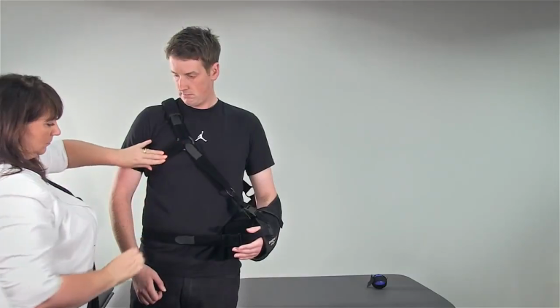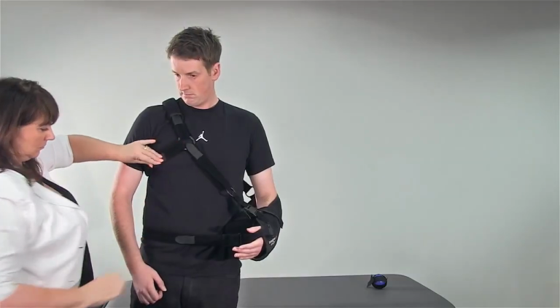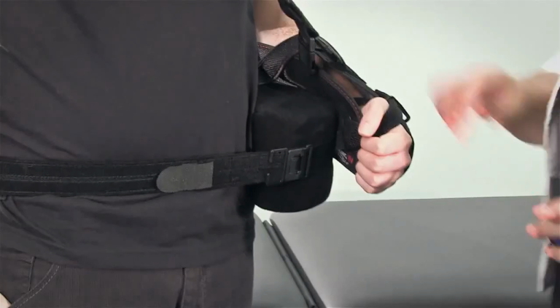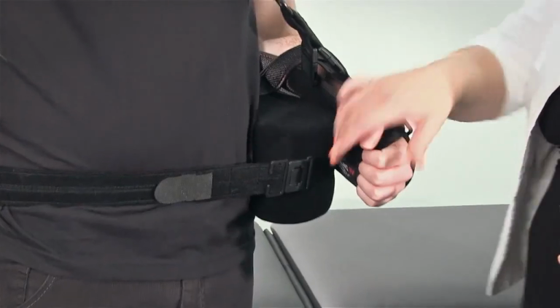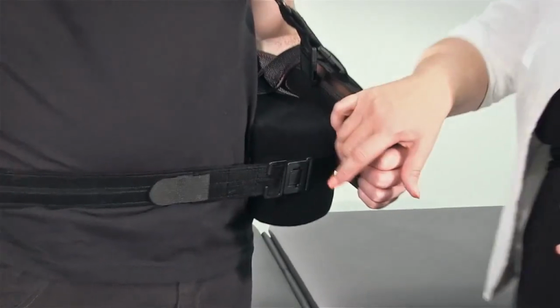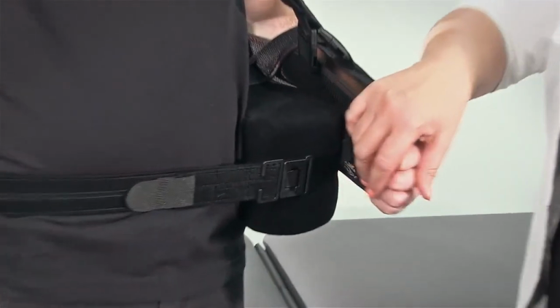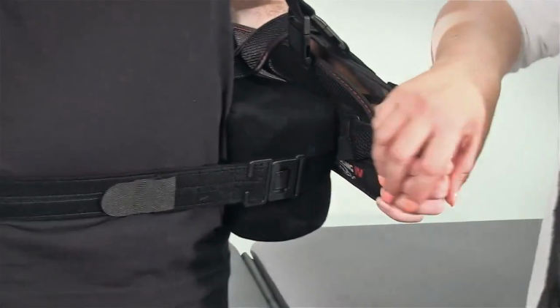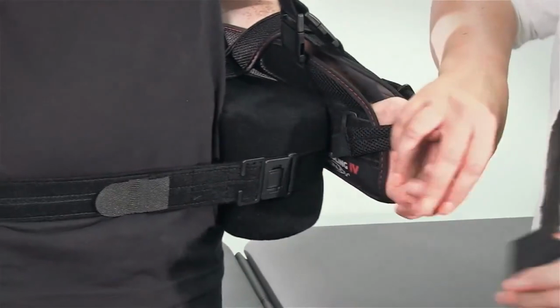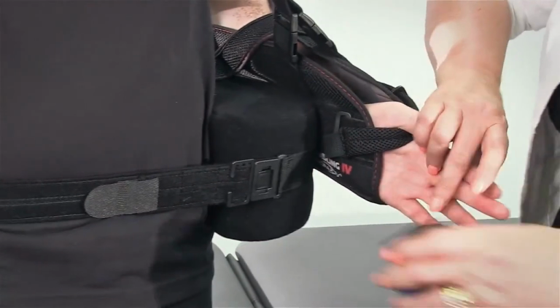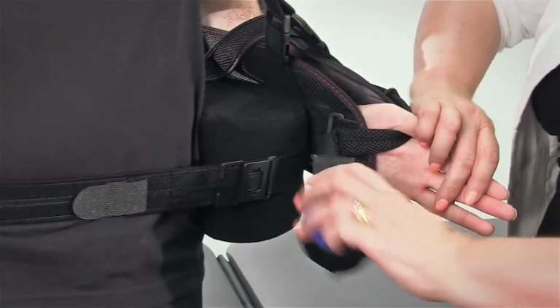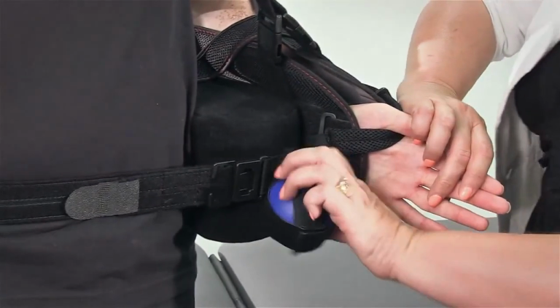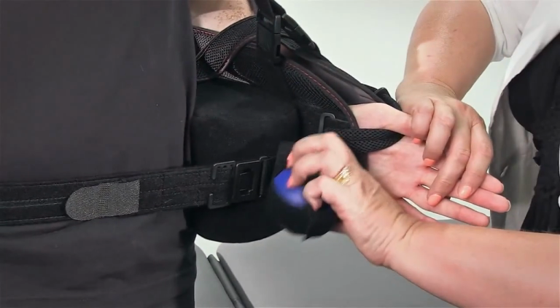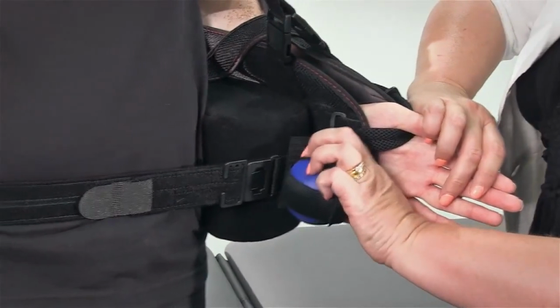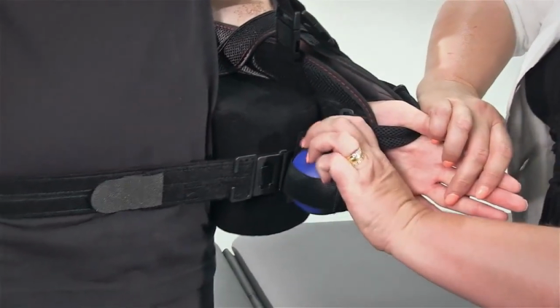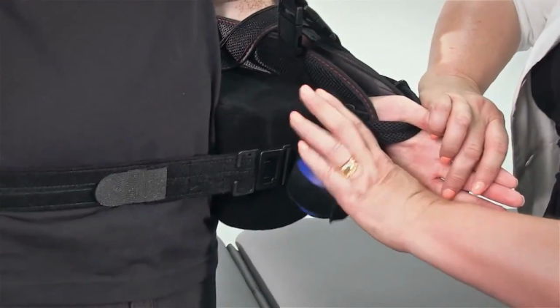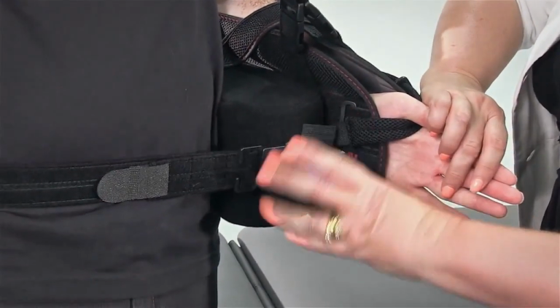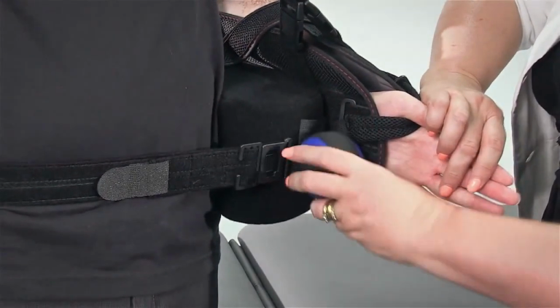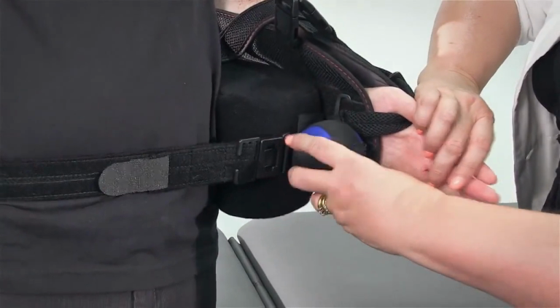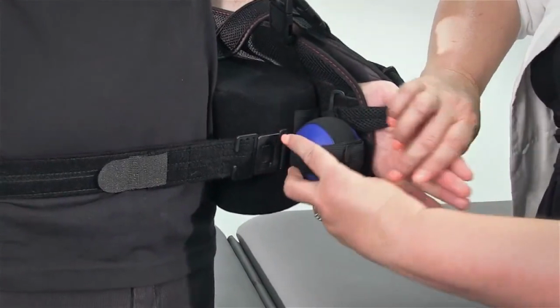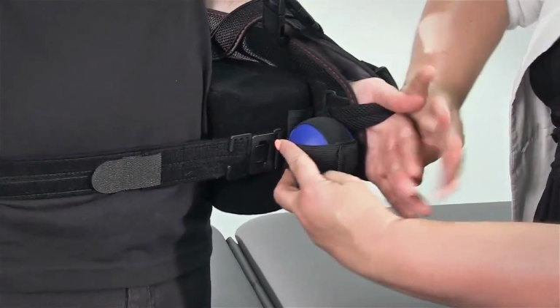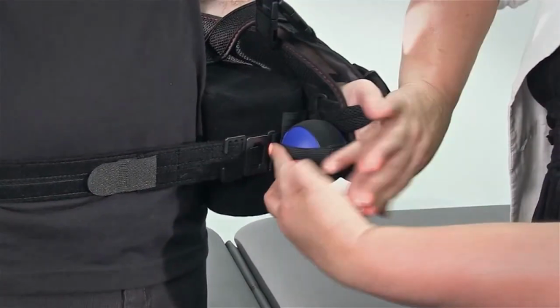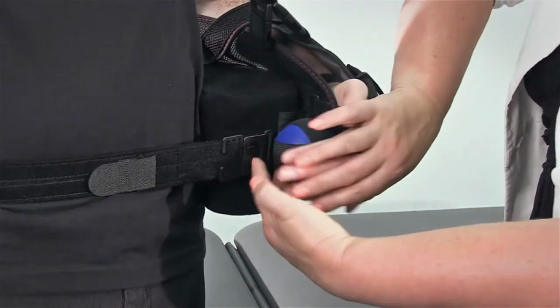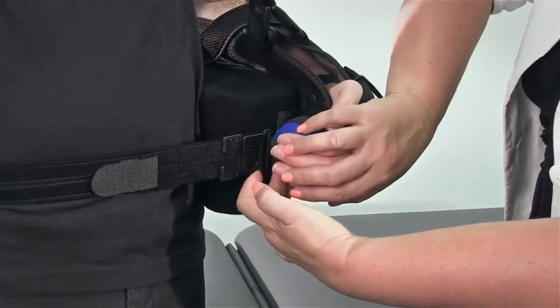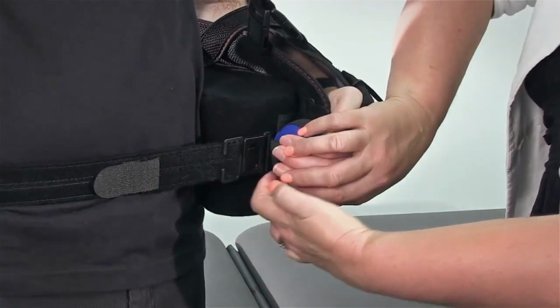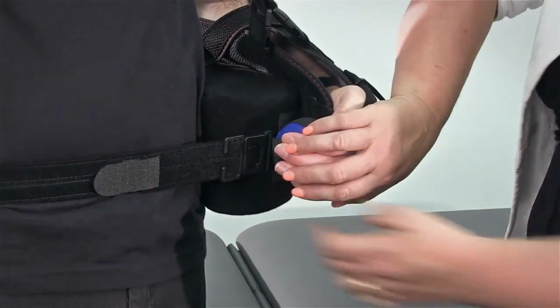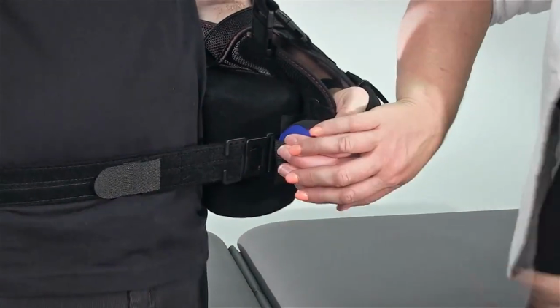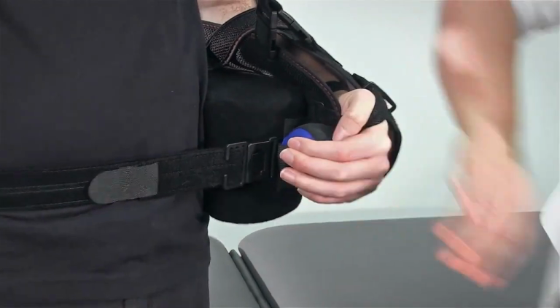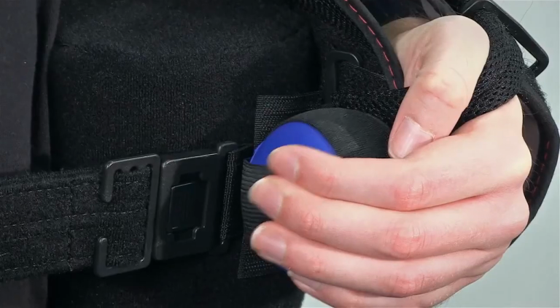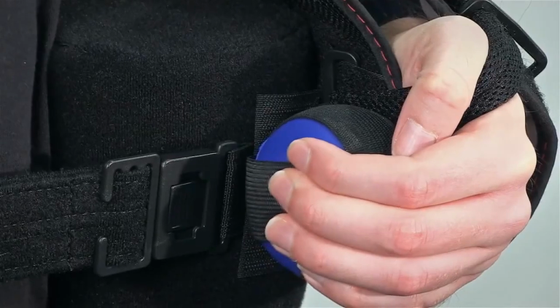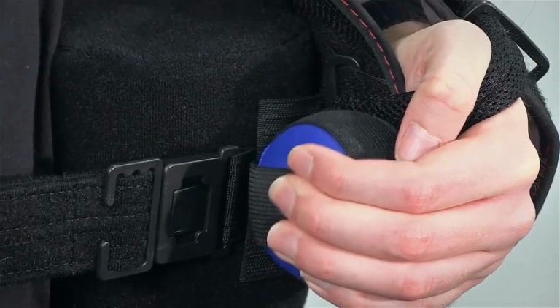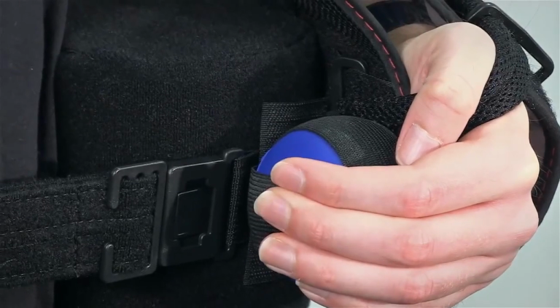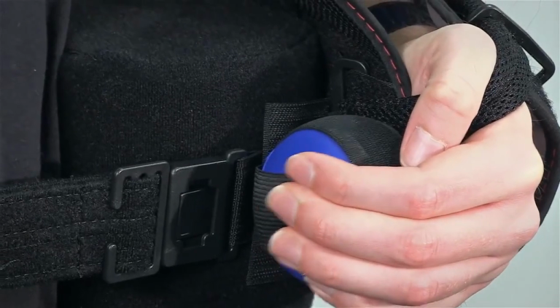The exercise ball, which is used to aid in stimulating circulation, can now be attached, if not in place already.